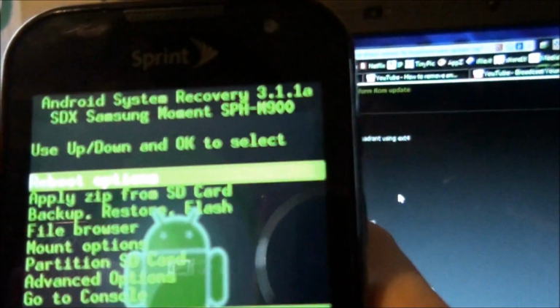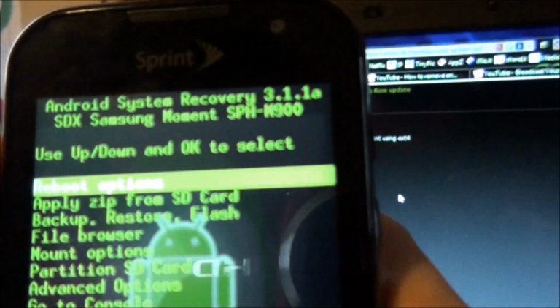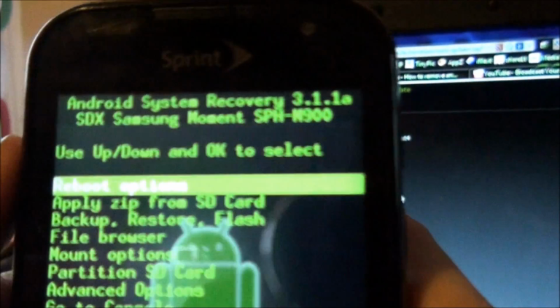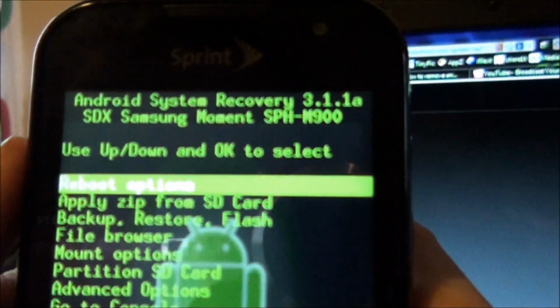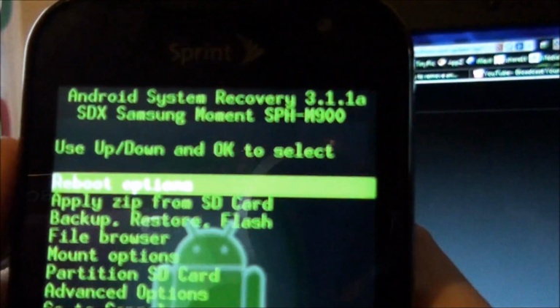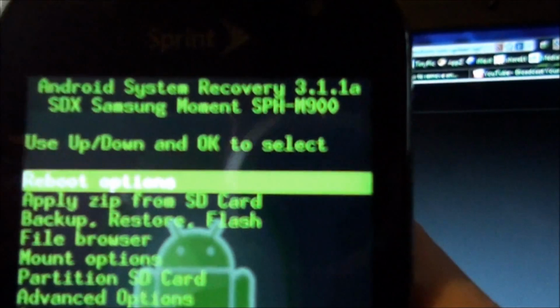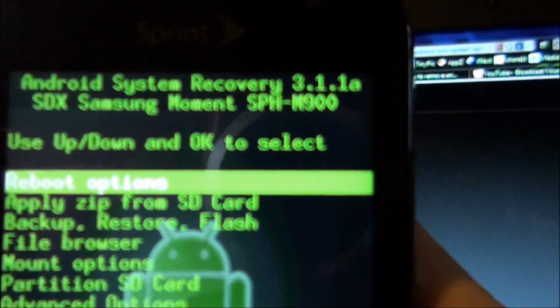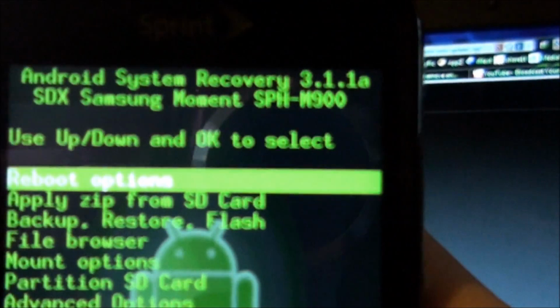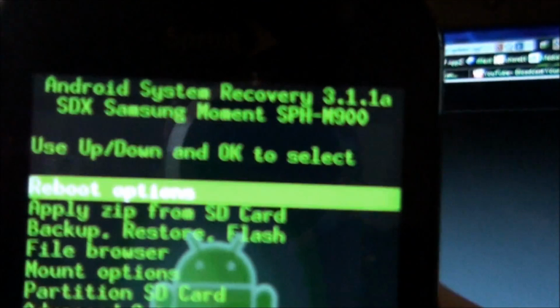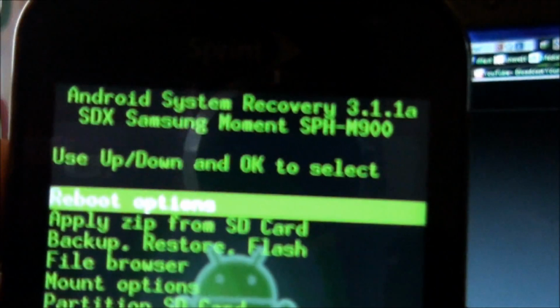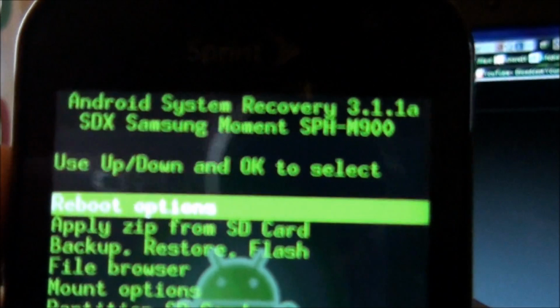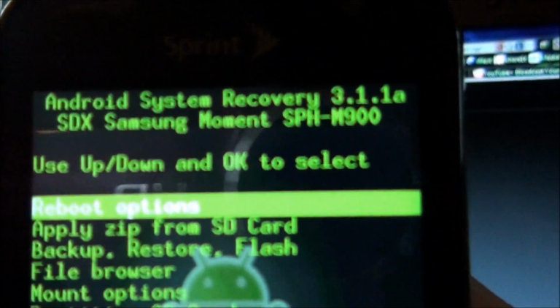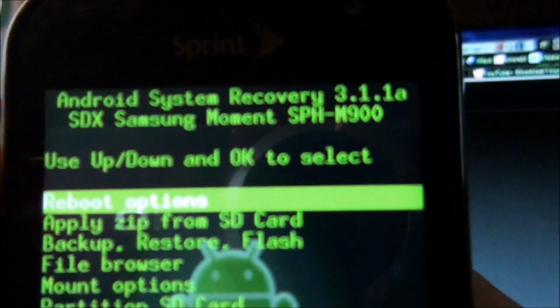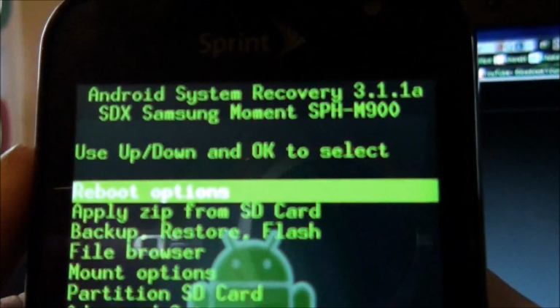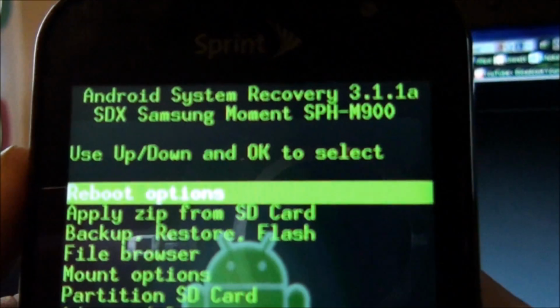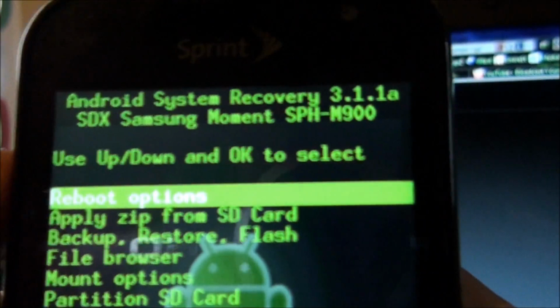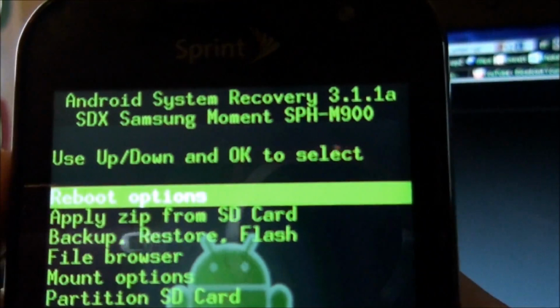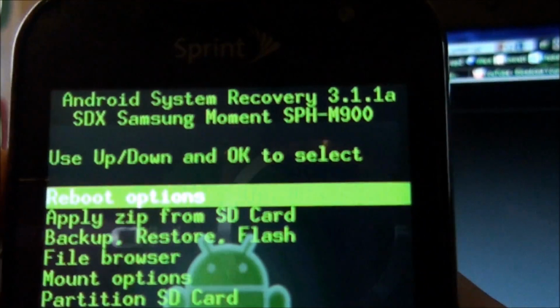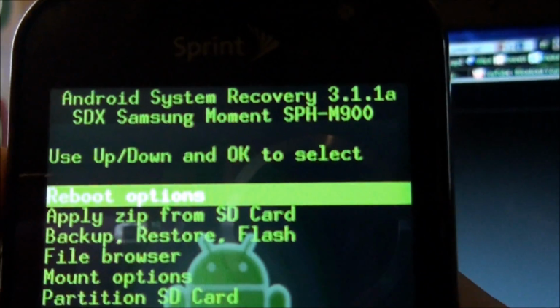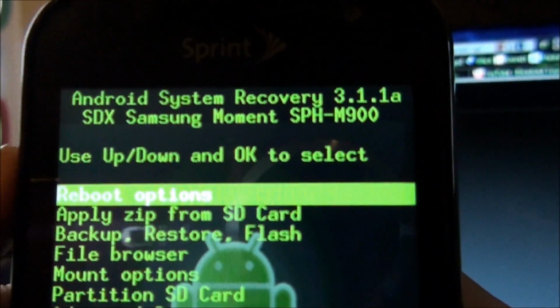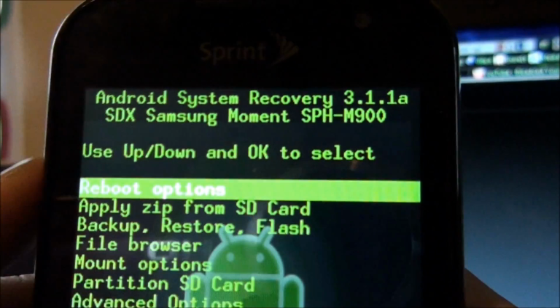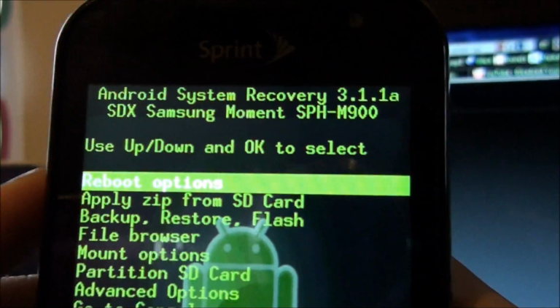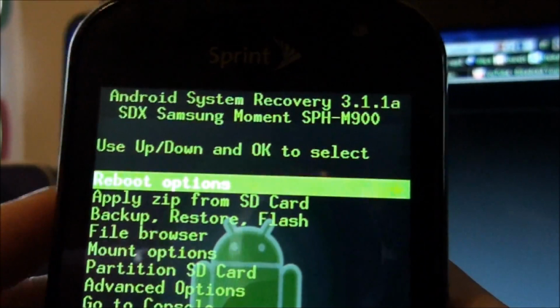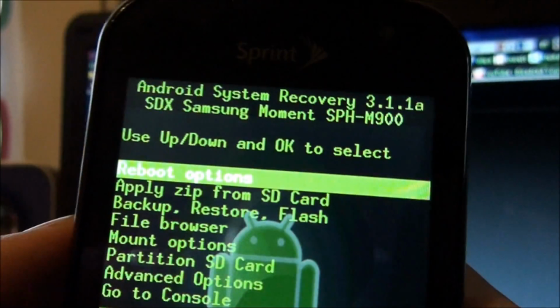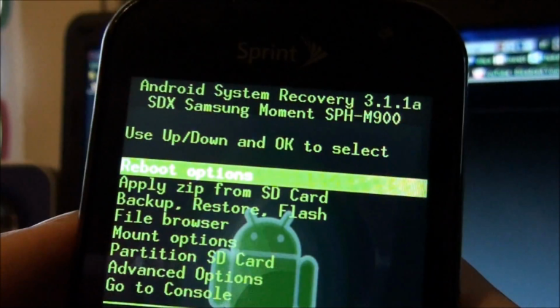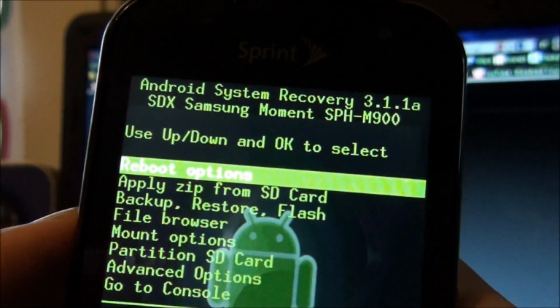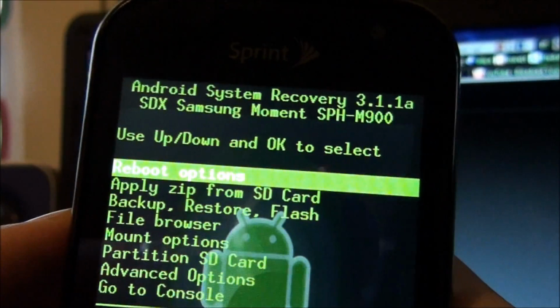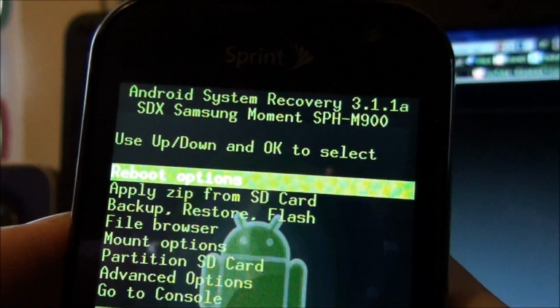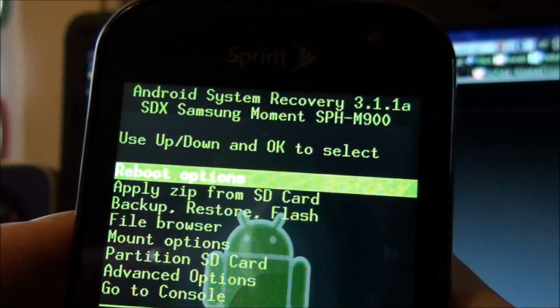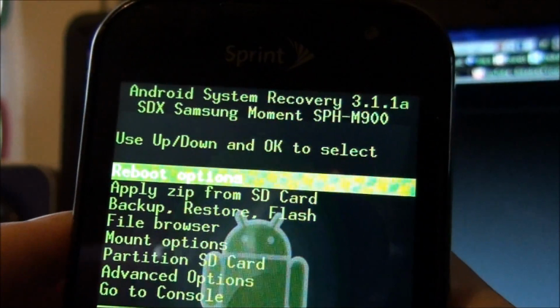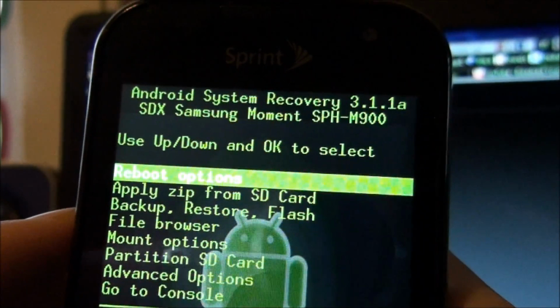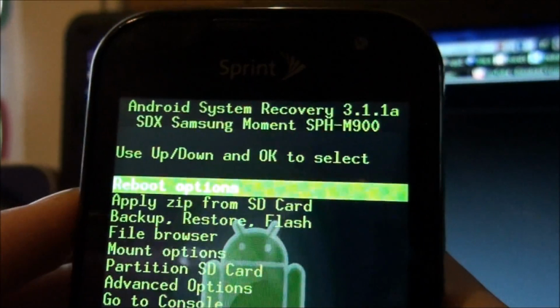The Samsung Moment — ignore that, like I told you in the last video, because it's going to get fixed eventually.